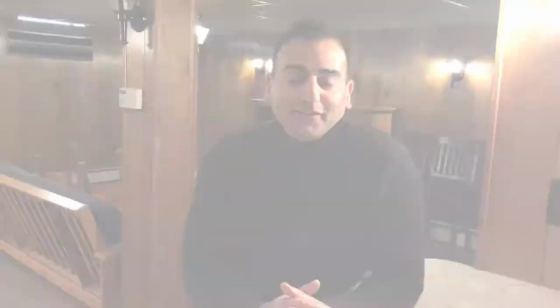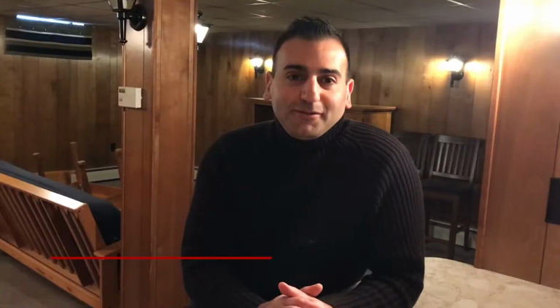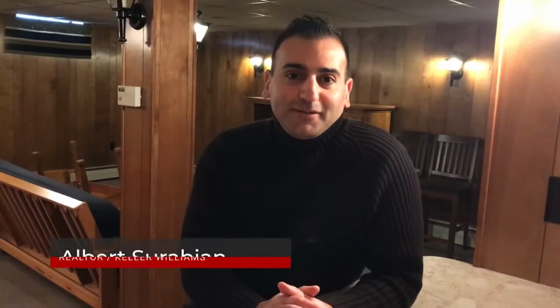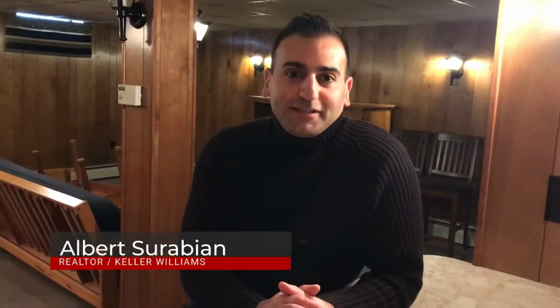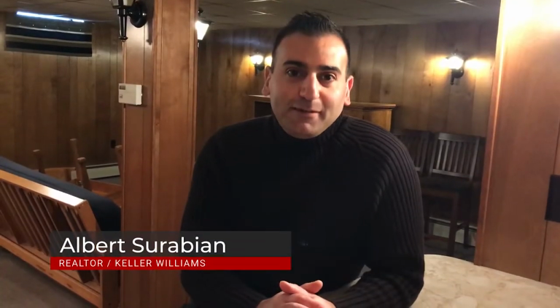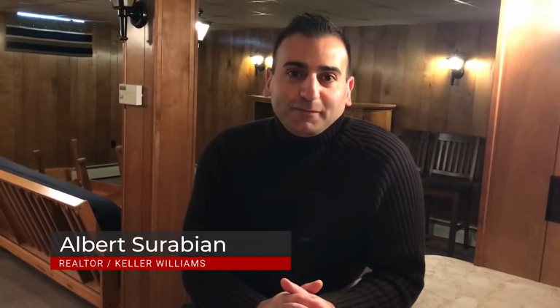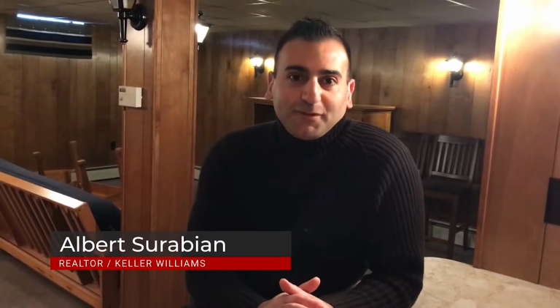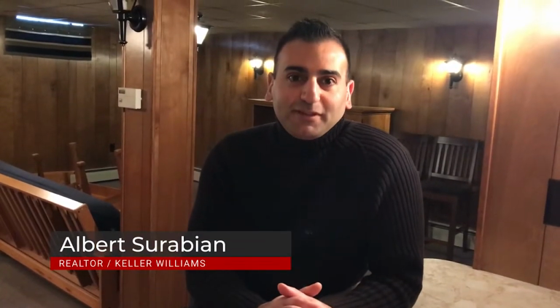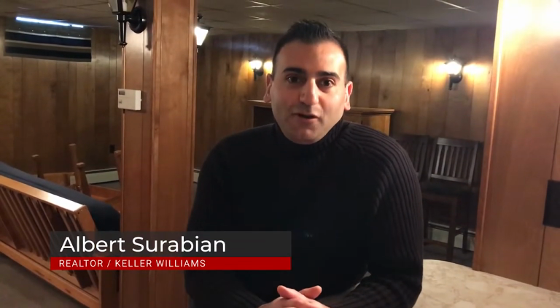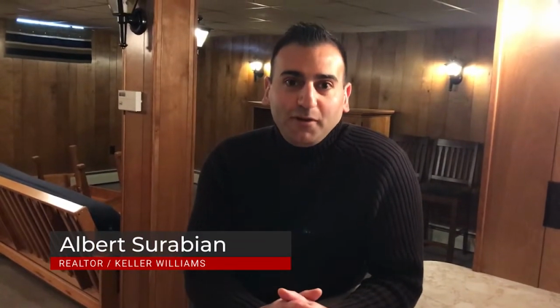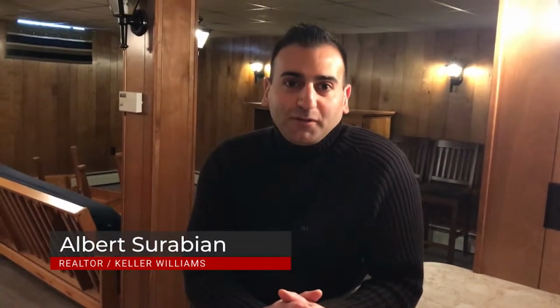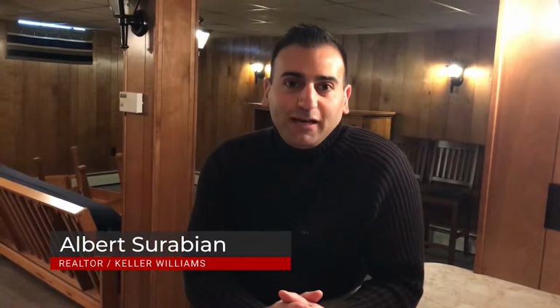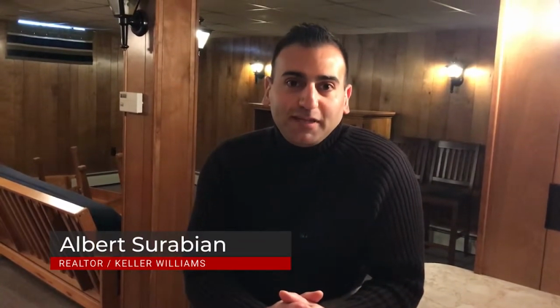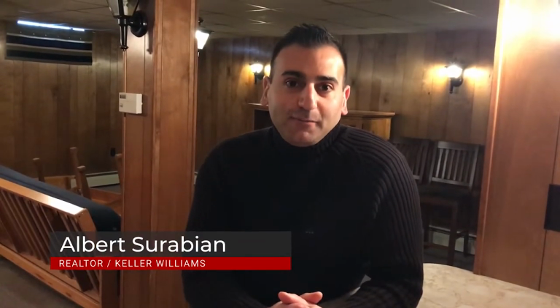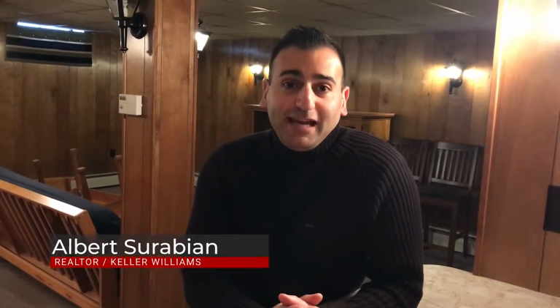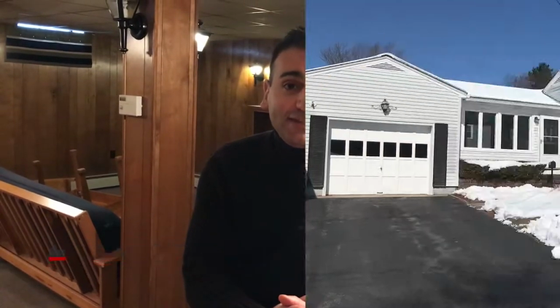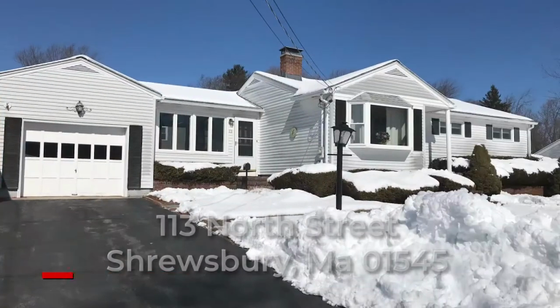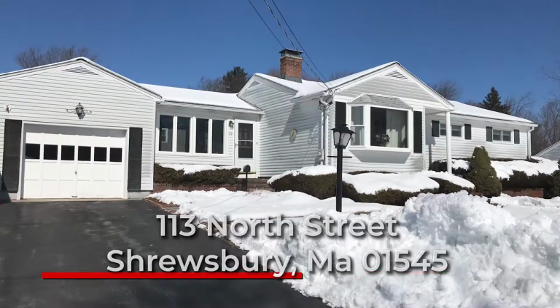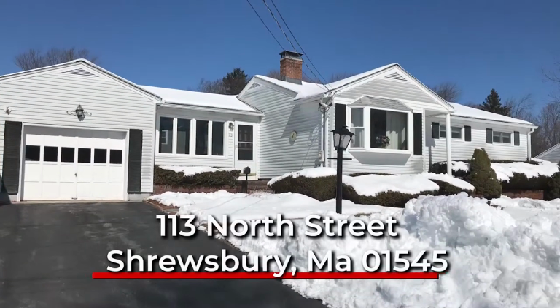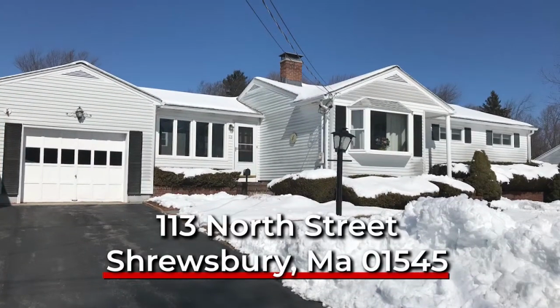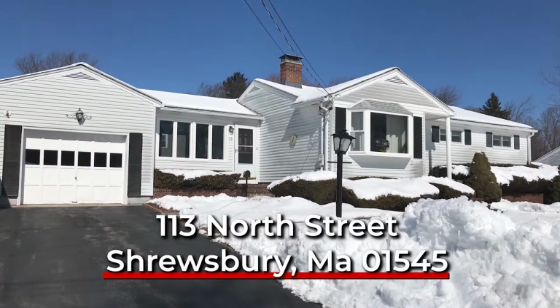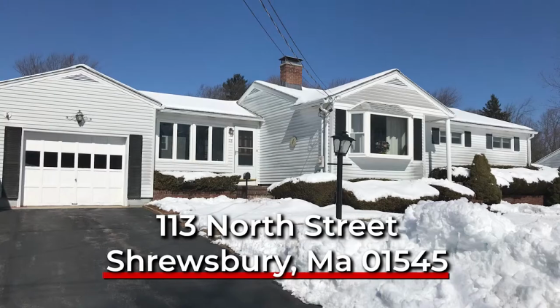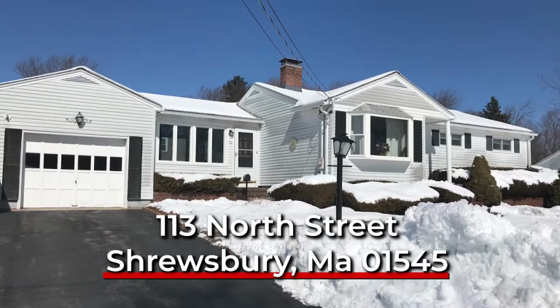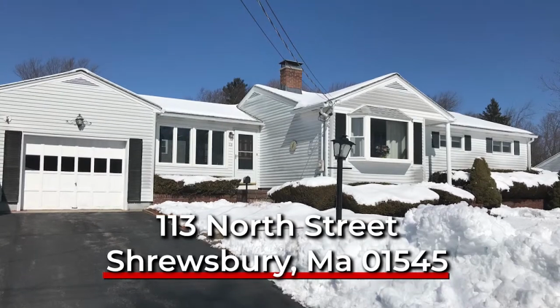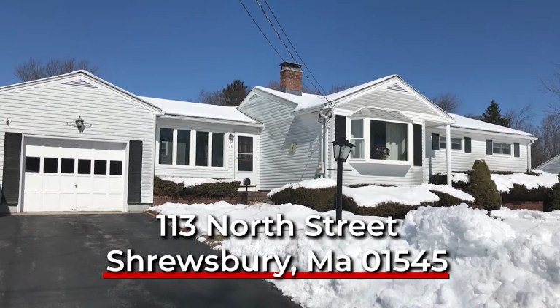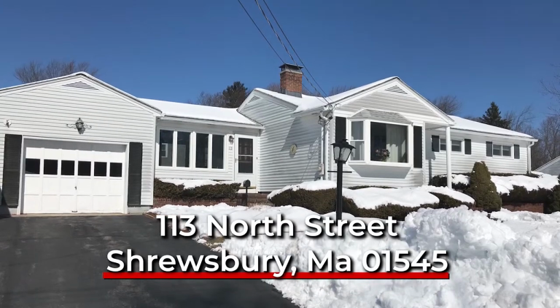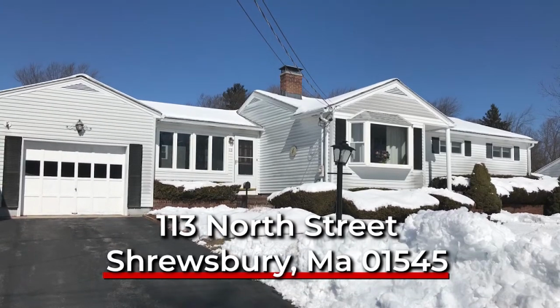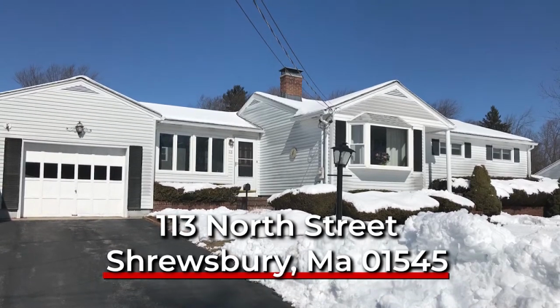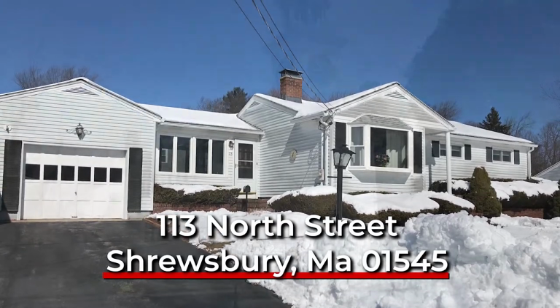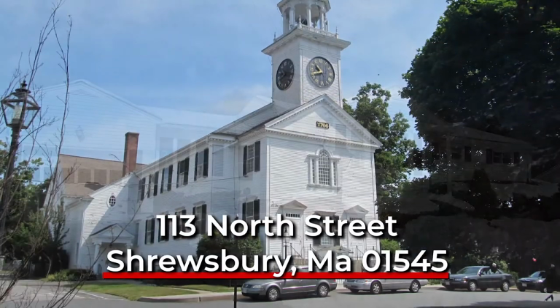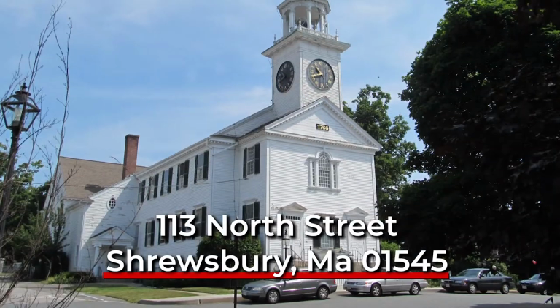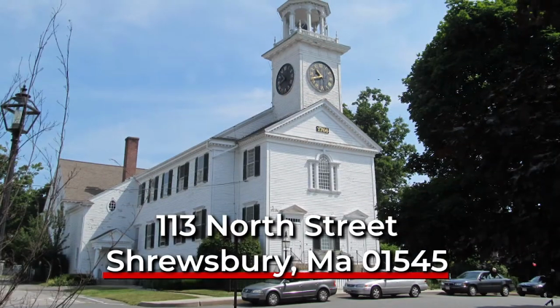Hello, this is Albert from Straight Minutes and Homeworks. Right now I'm taking a behind the scenes look at a brand new rental listing located in Shrewsbury, Massachusetts.